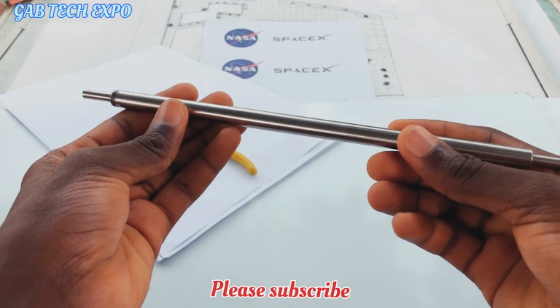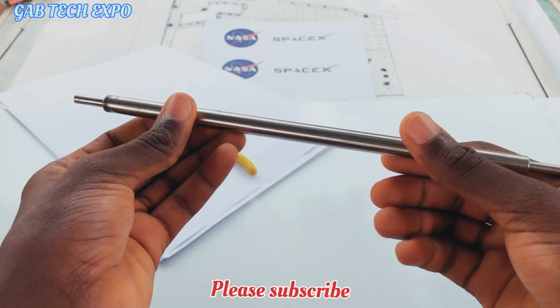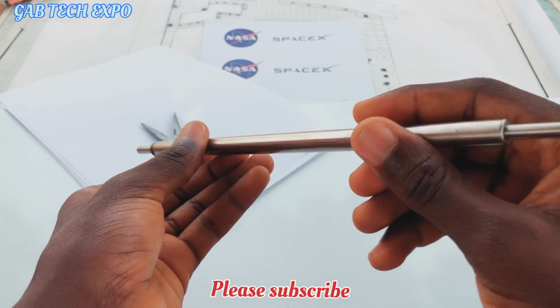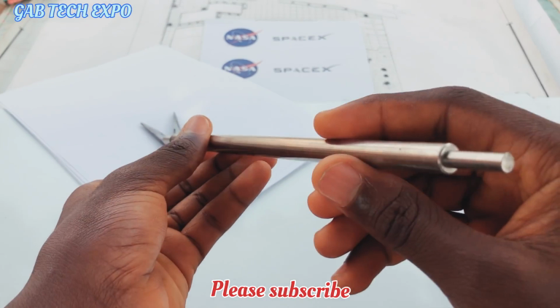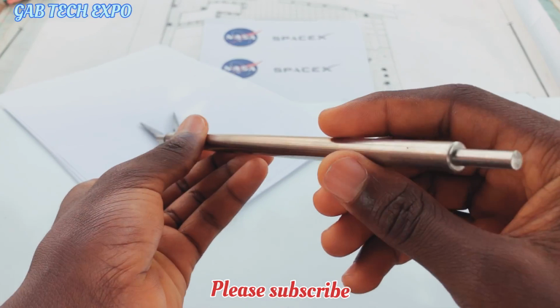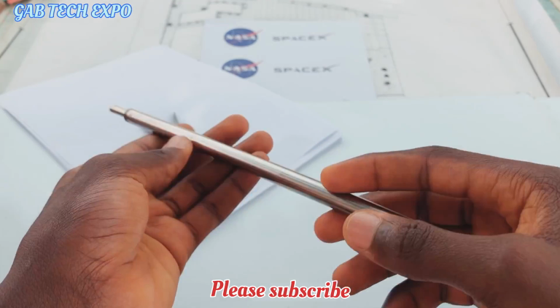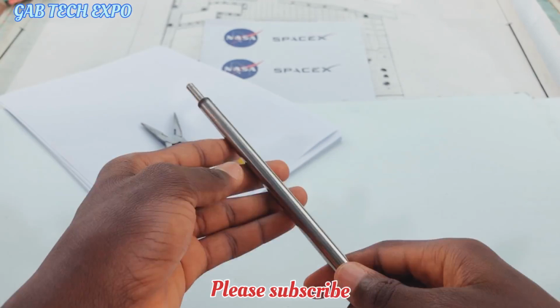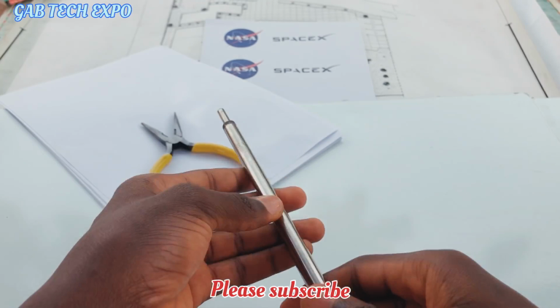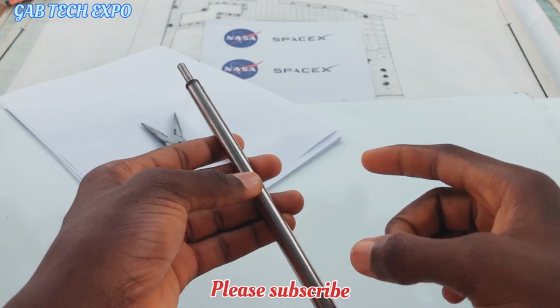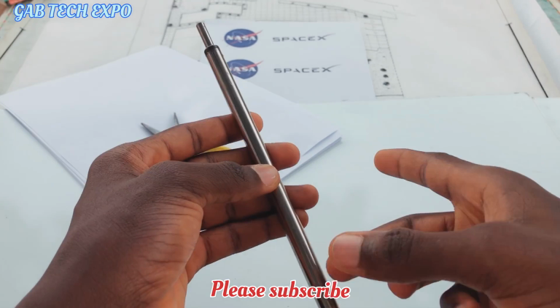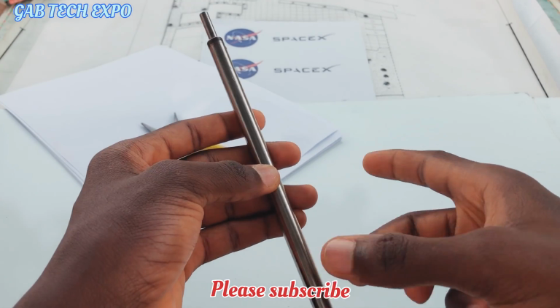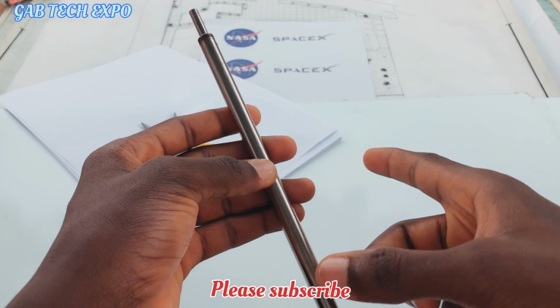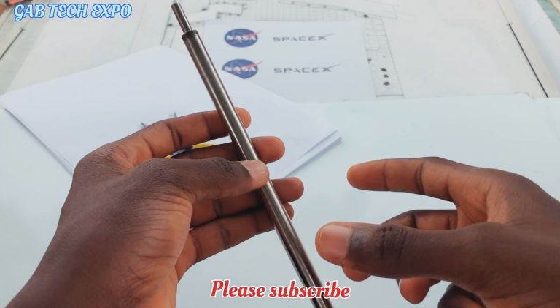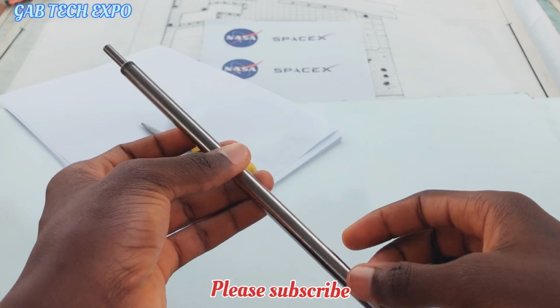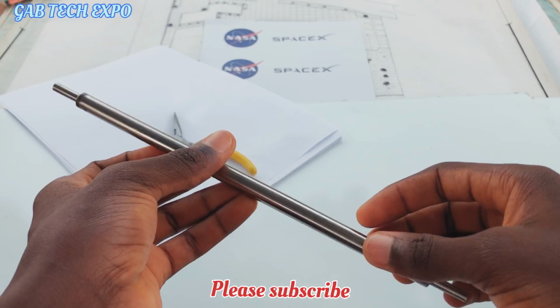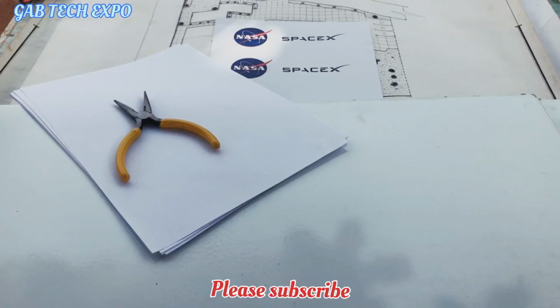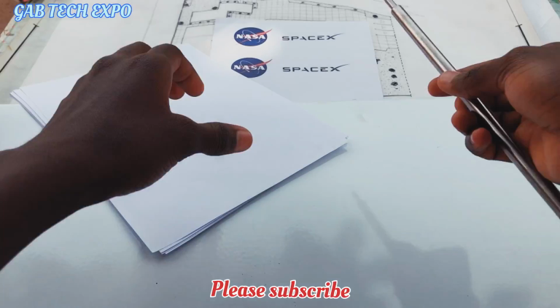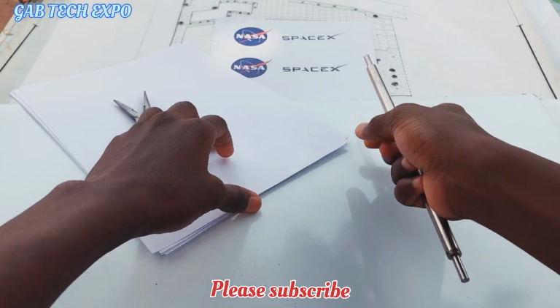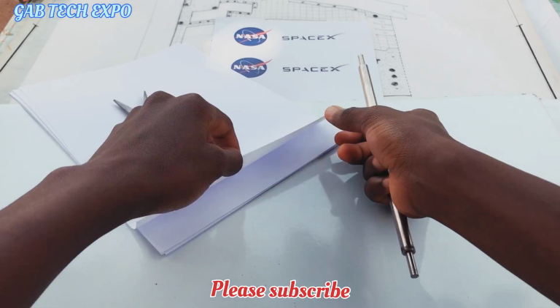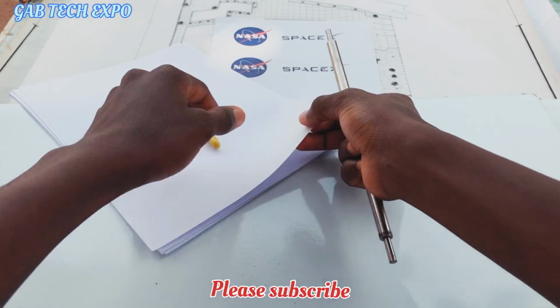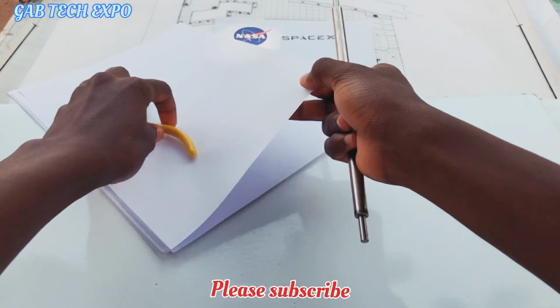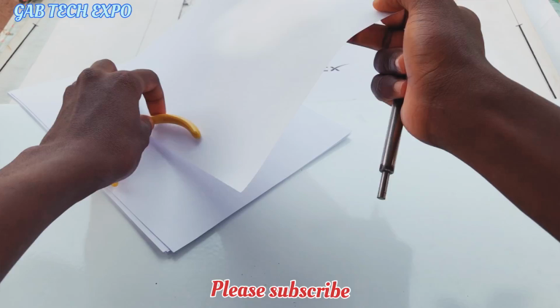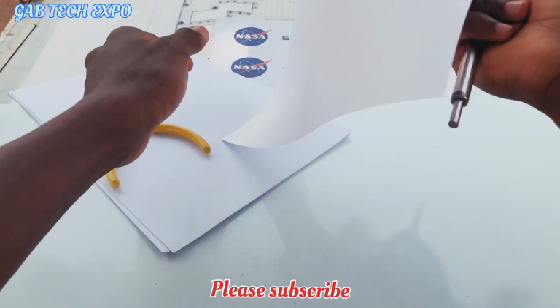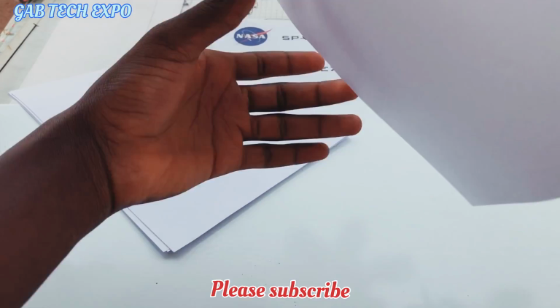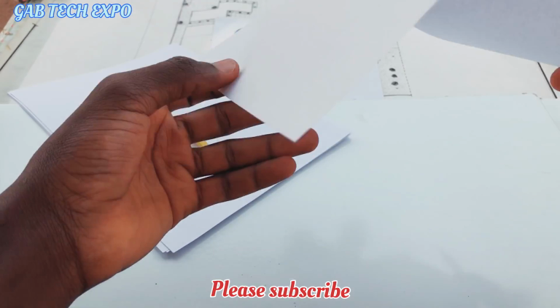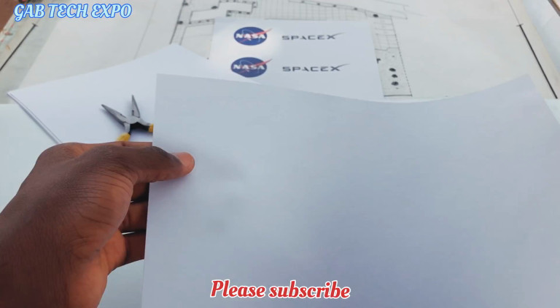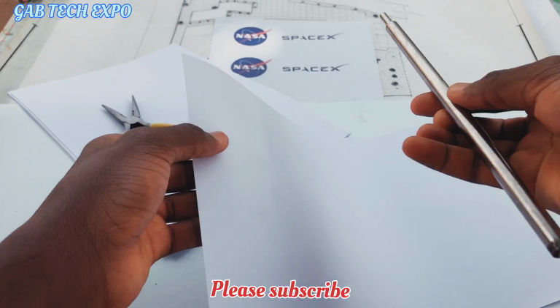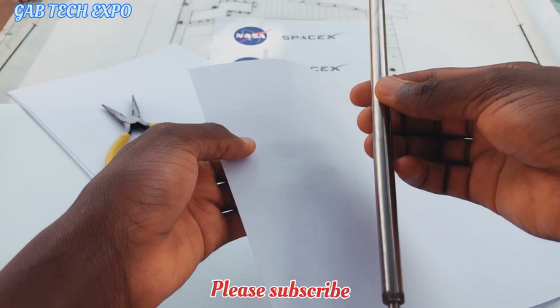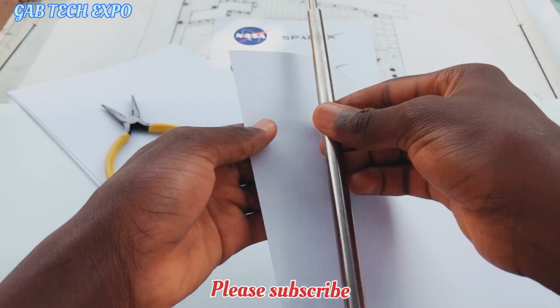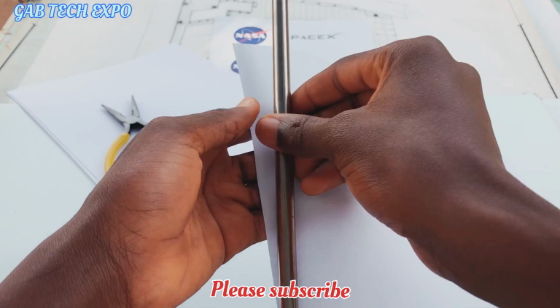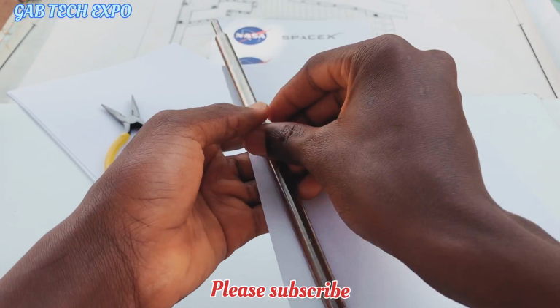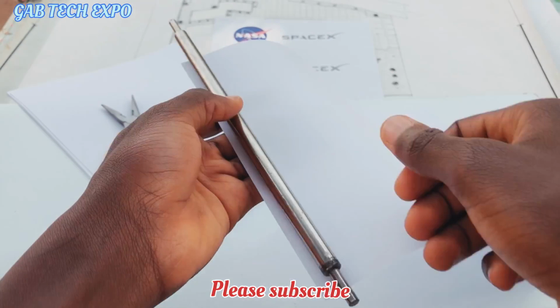Please don't forget to like, share, and subscribe to this channel if you haven't. Thank you for watching the video.